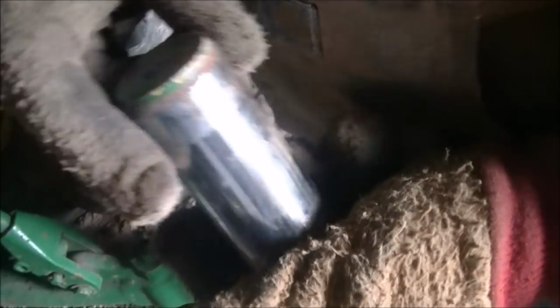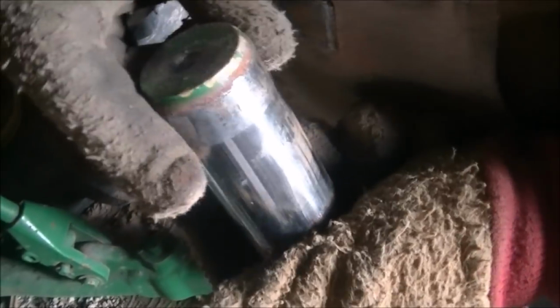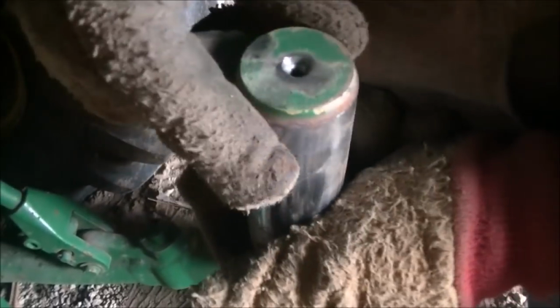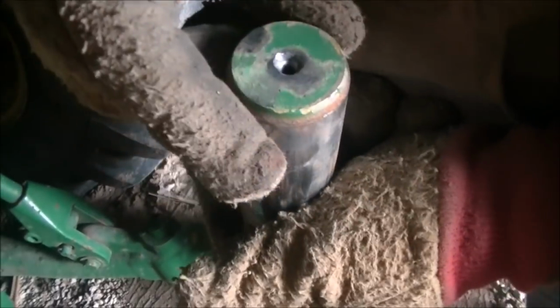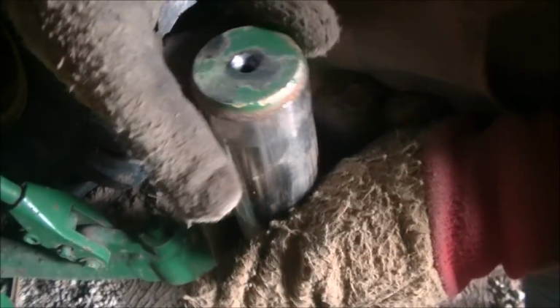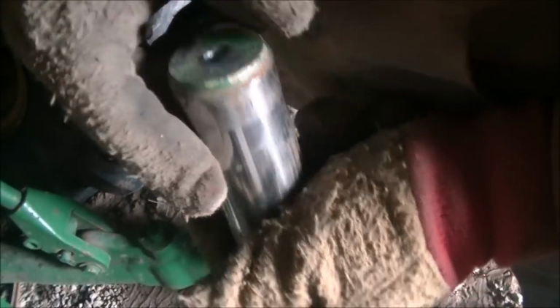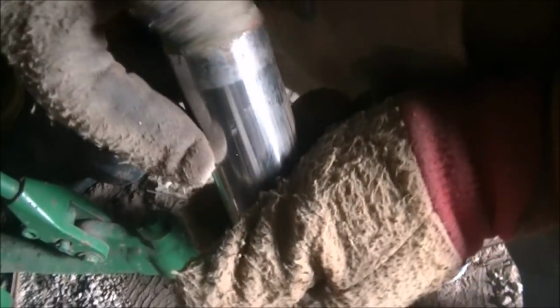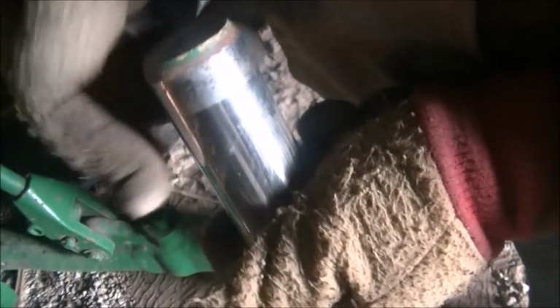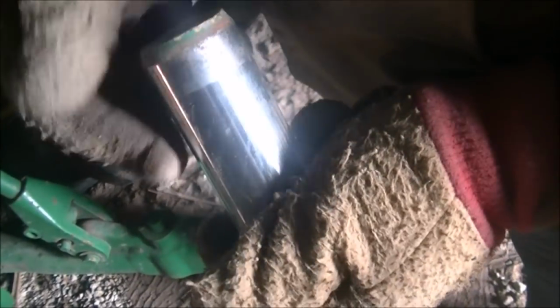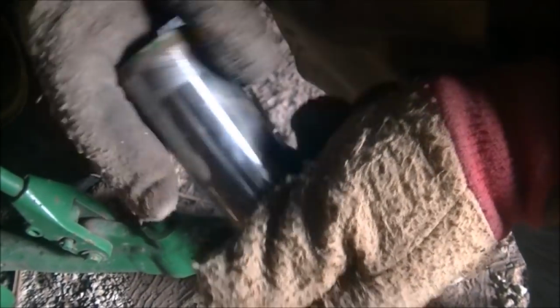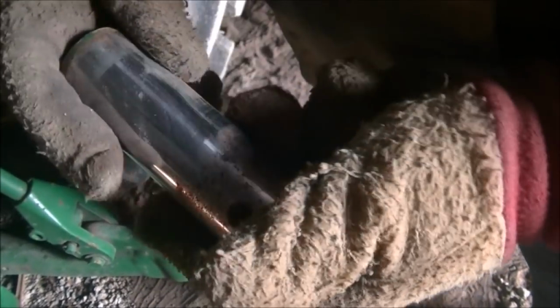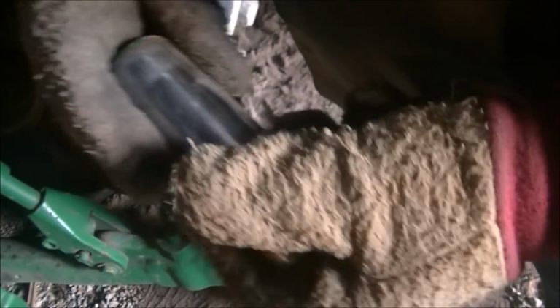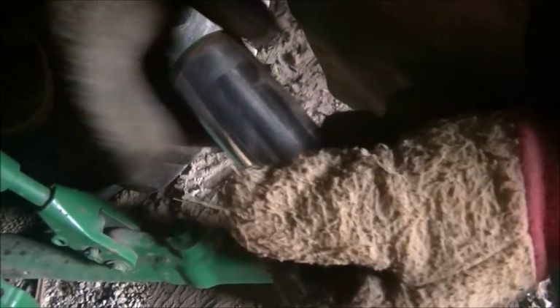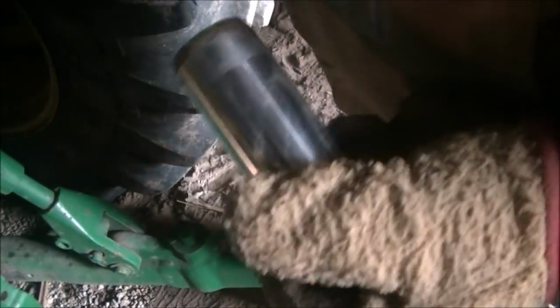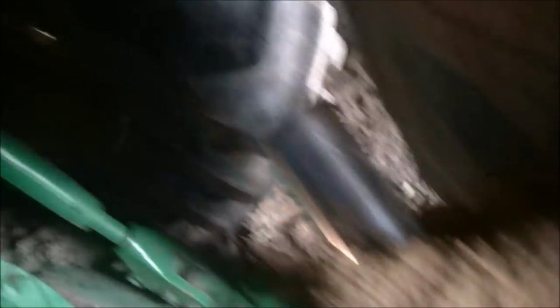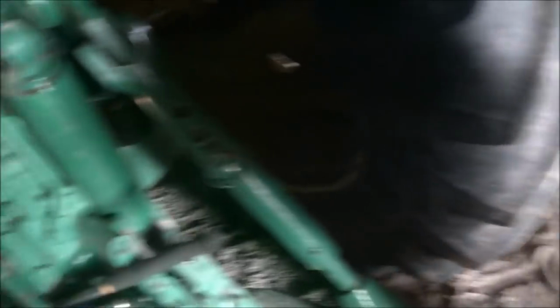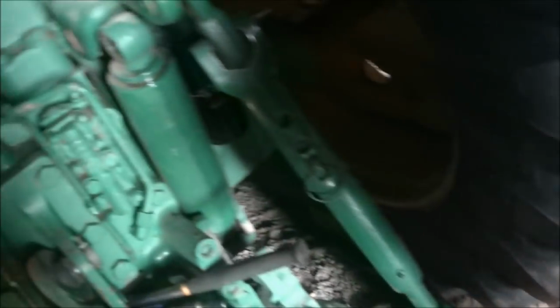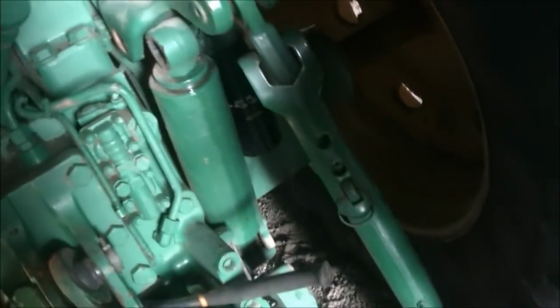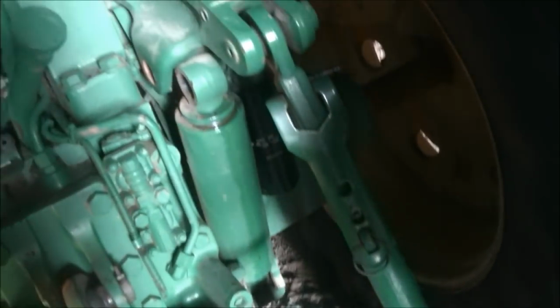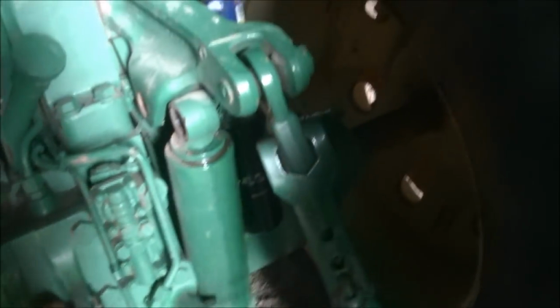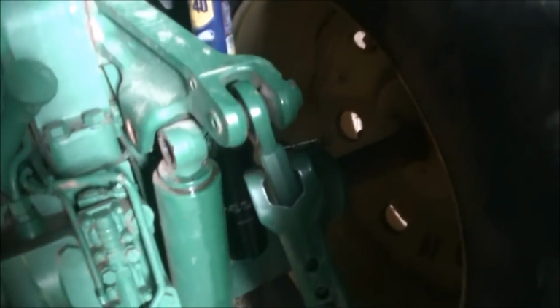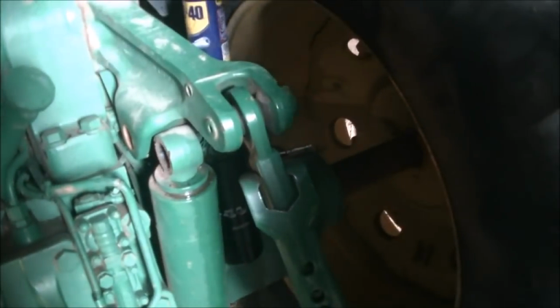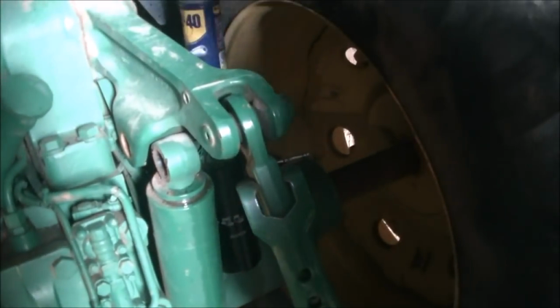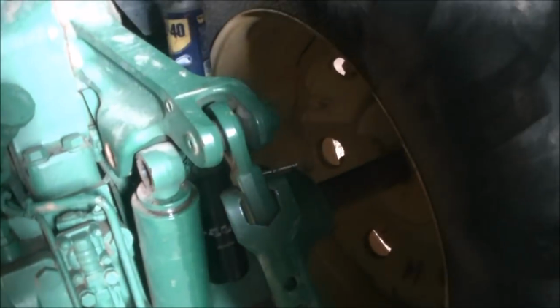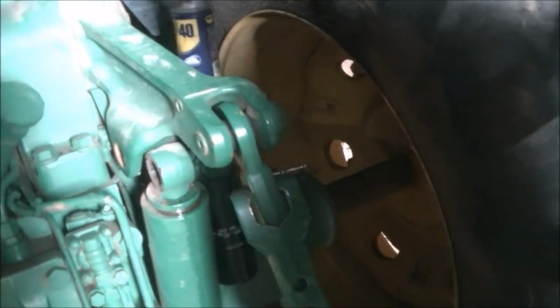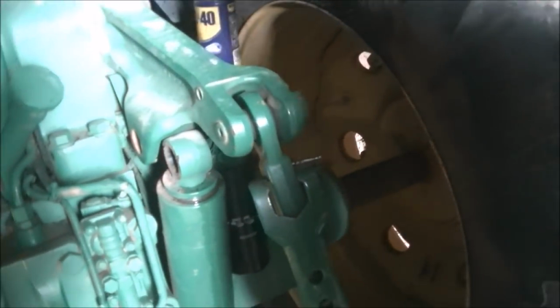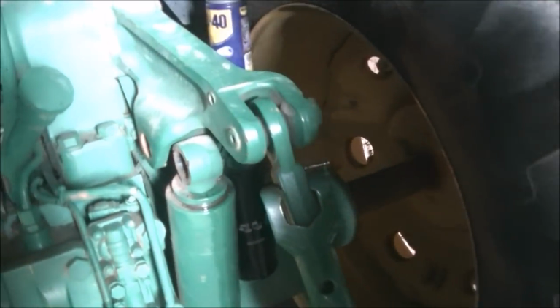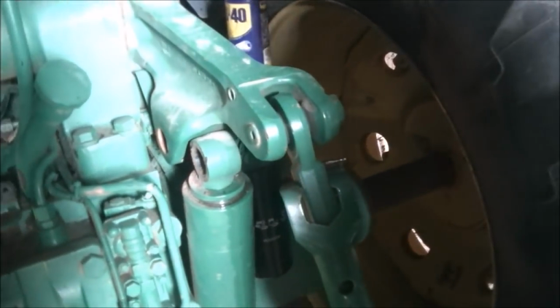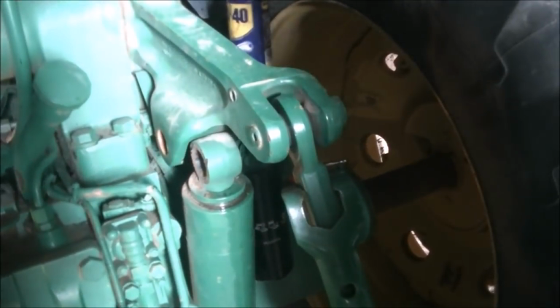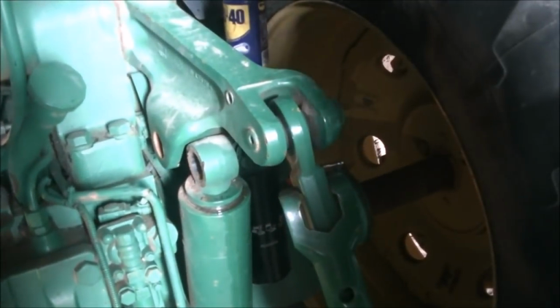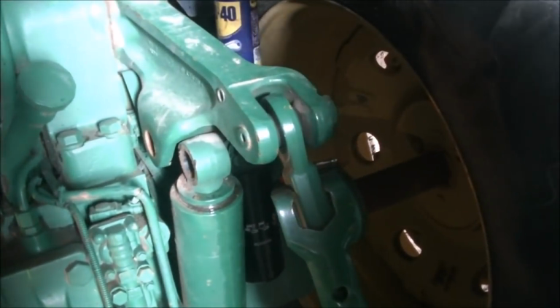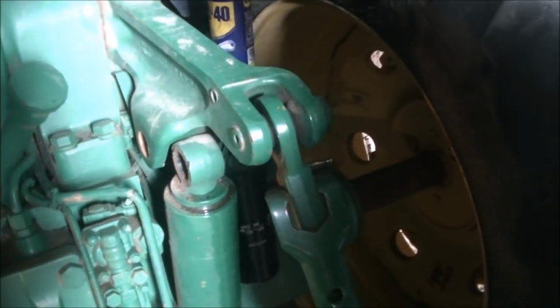The second I hit that with the impact, the things just dropped. Oh, that's good.